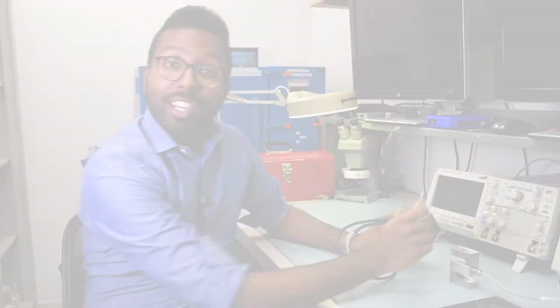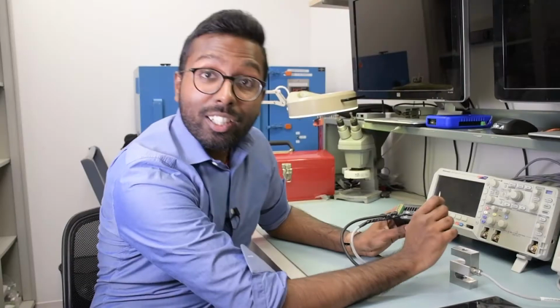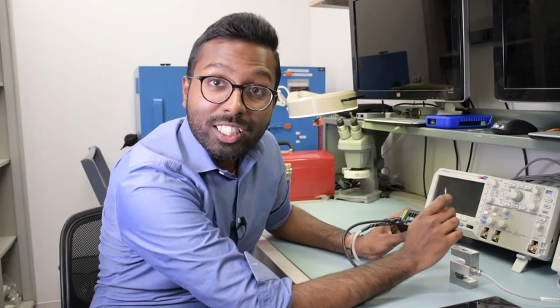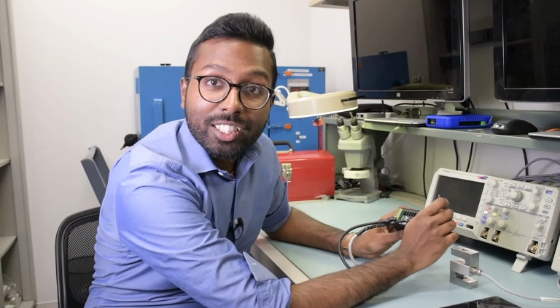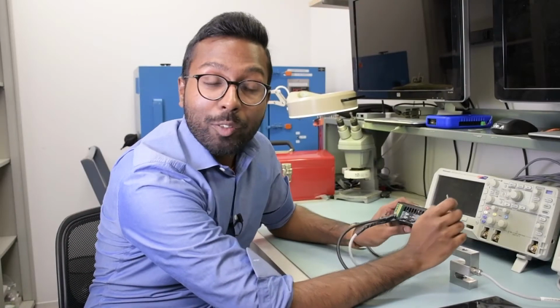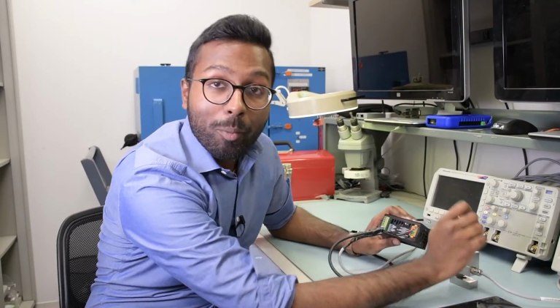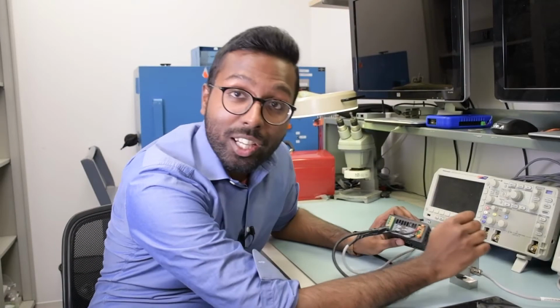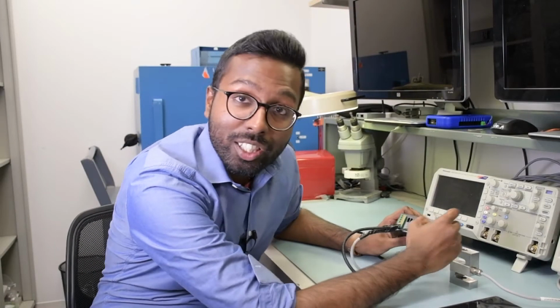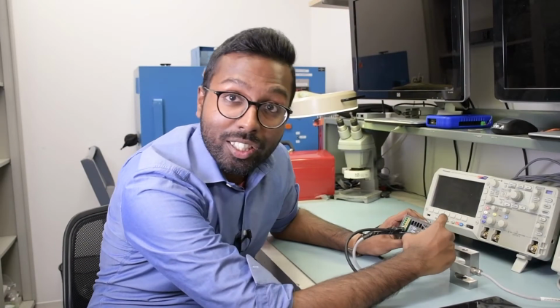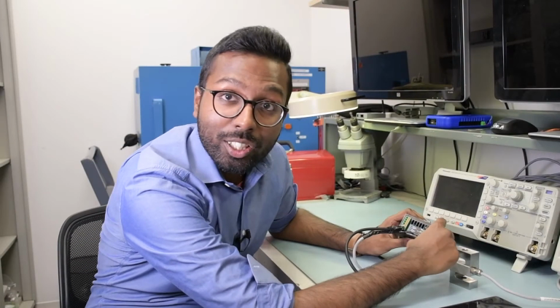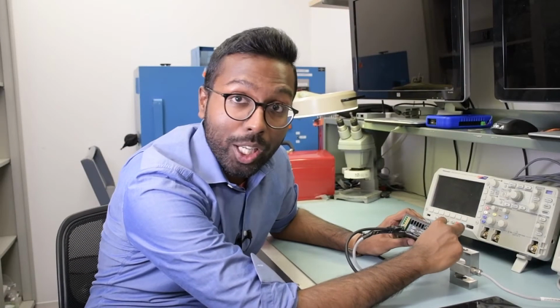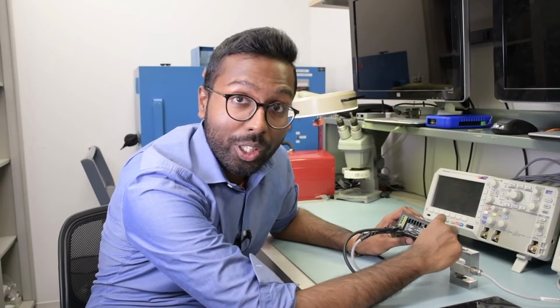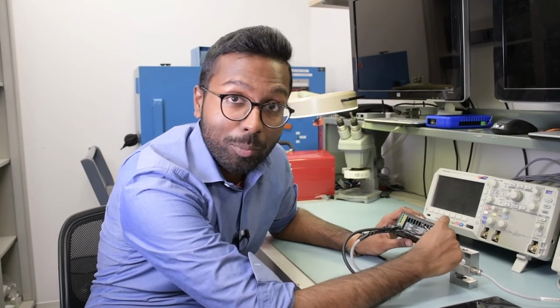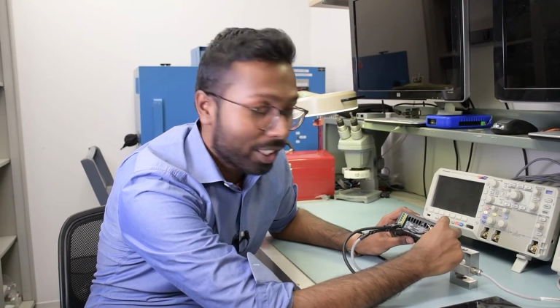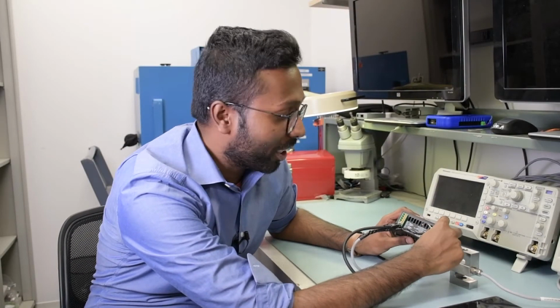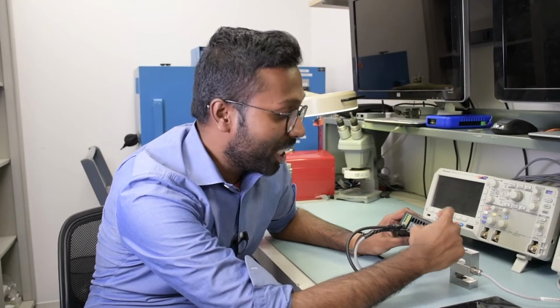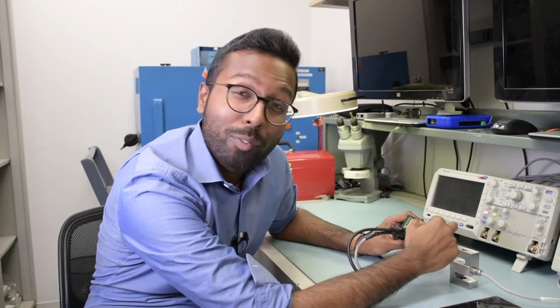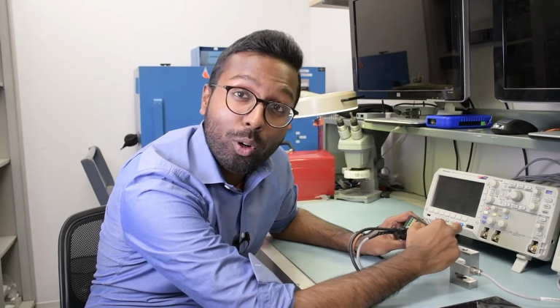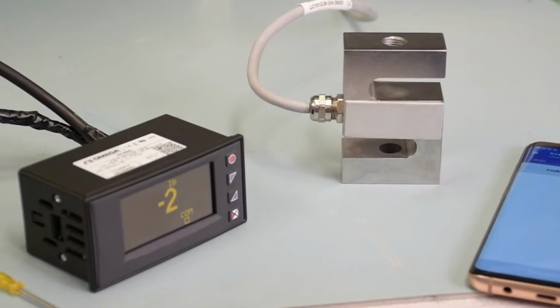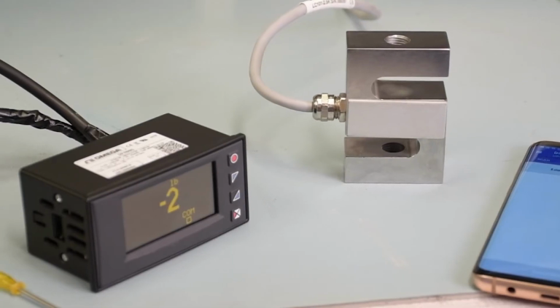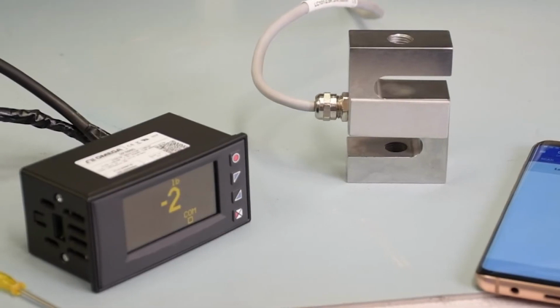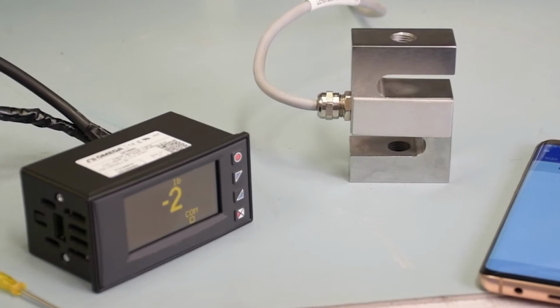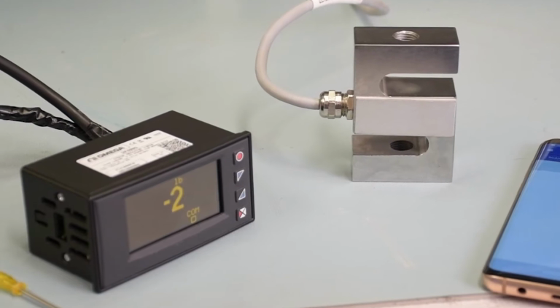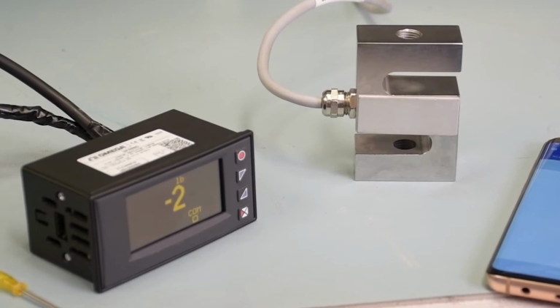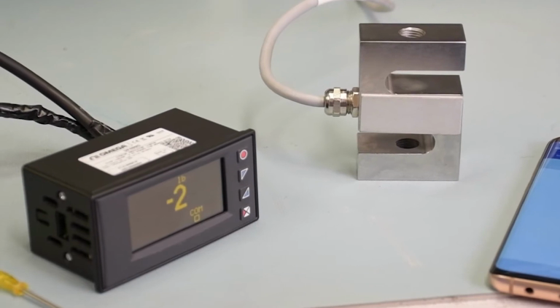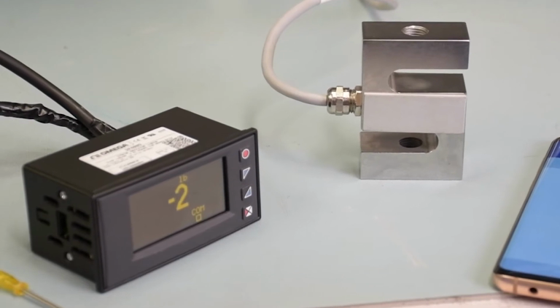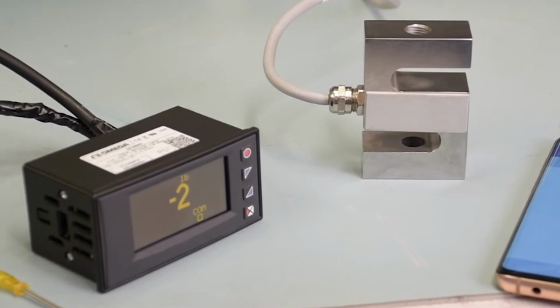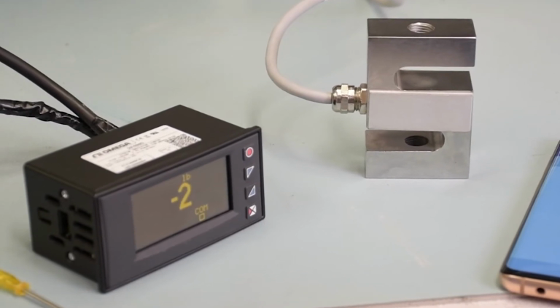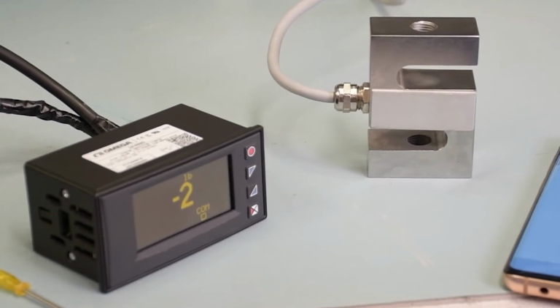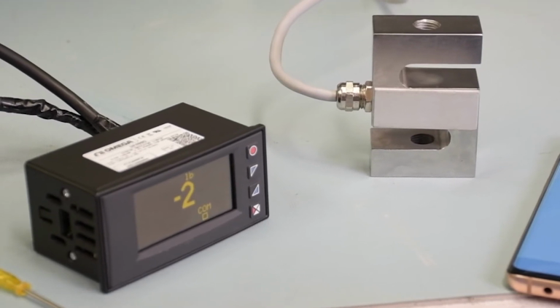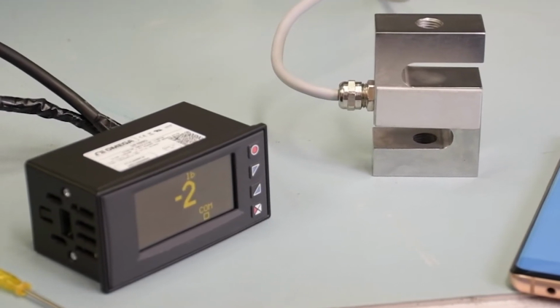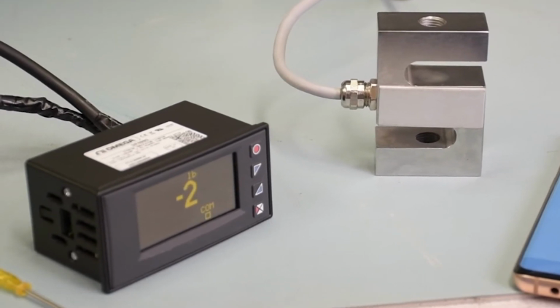Hey guys, this is David from Omega Engineering. Today we're going to be scaling a DP400S meter with a S-Type LC101 load cell.